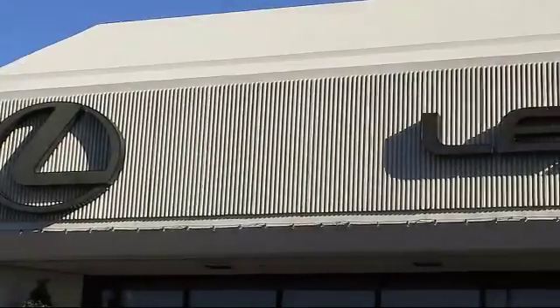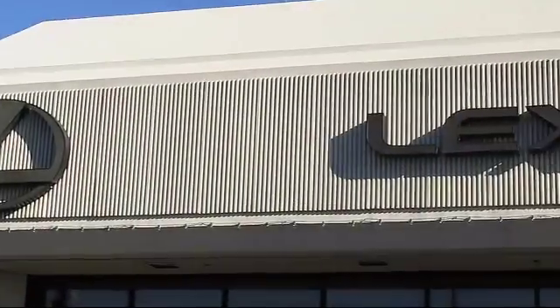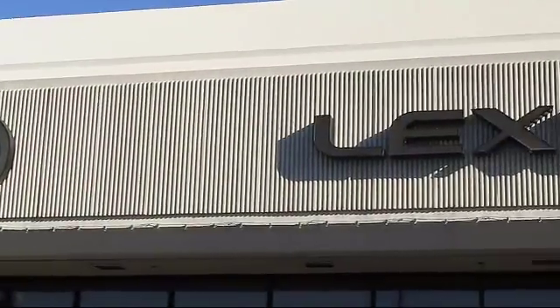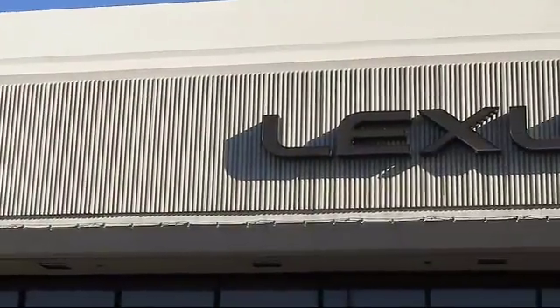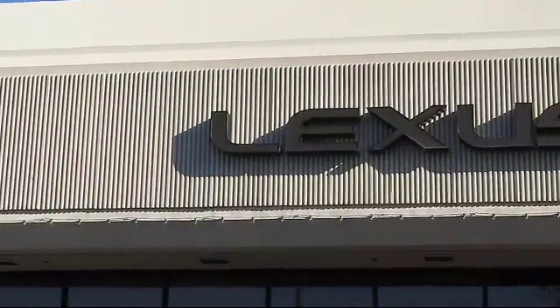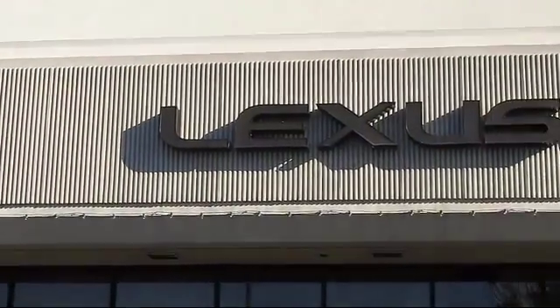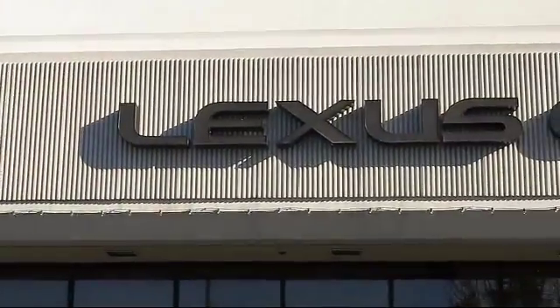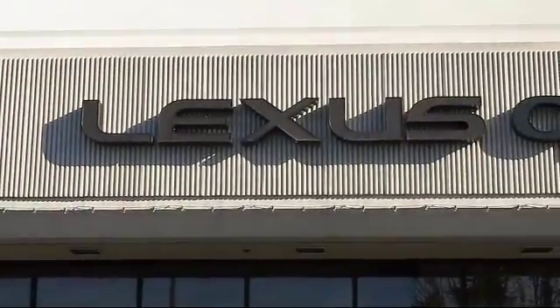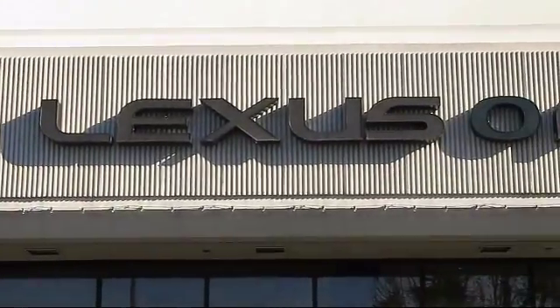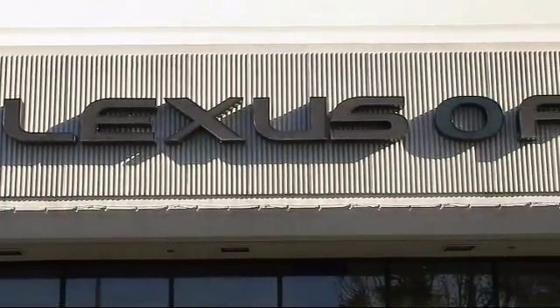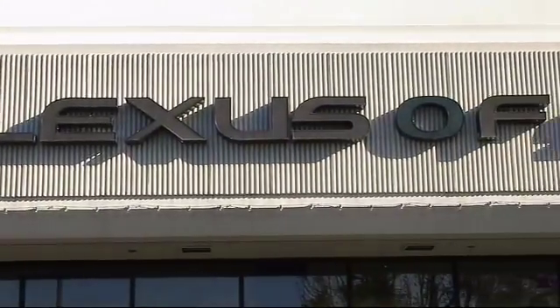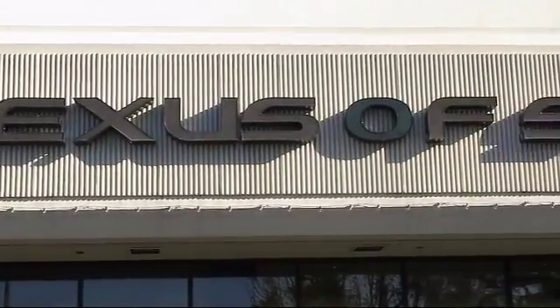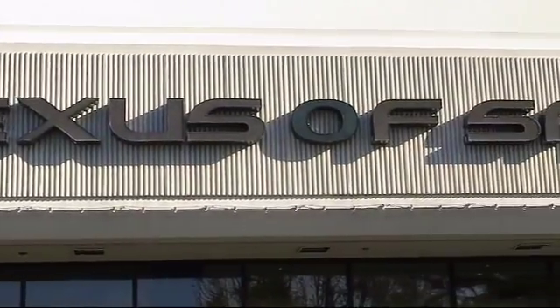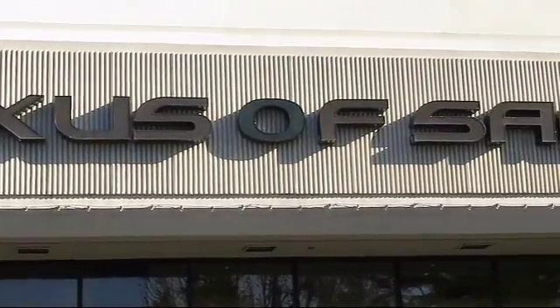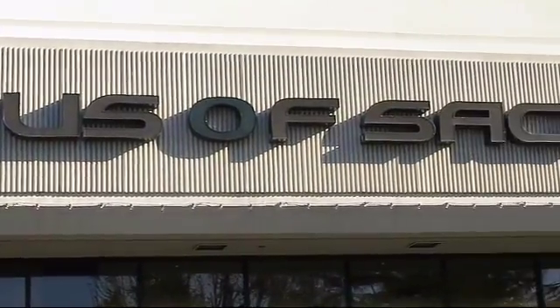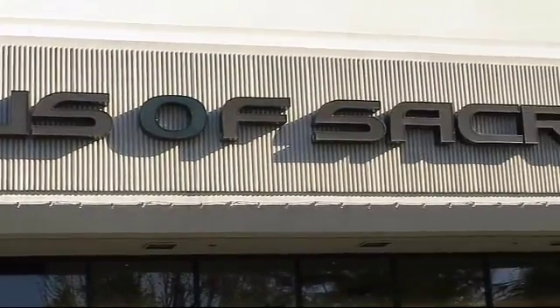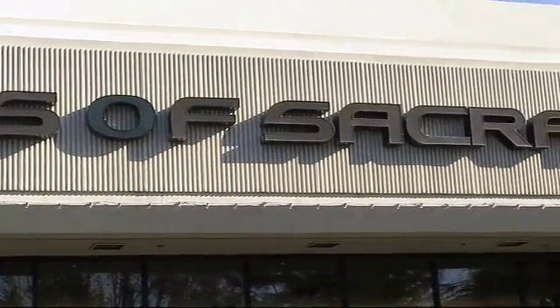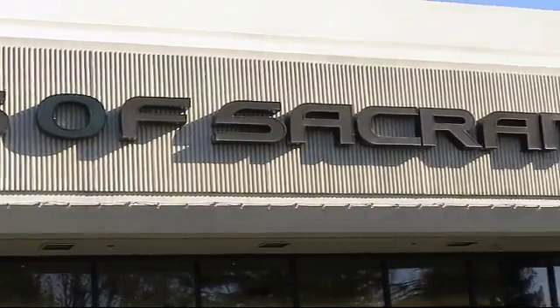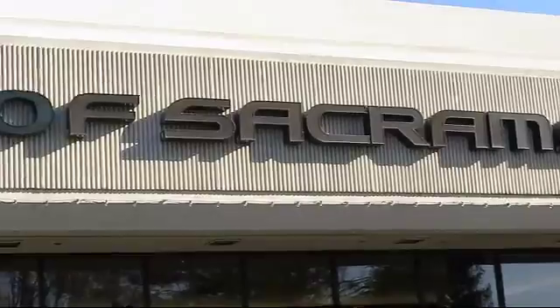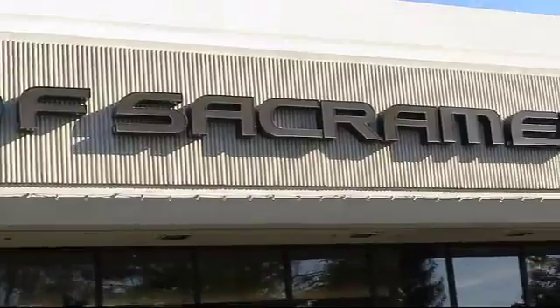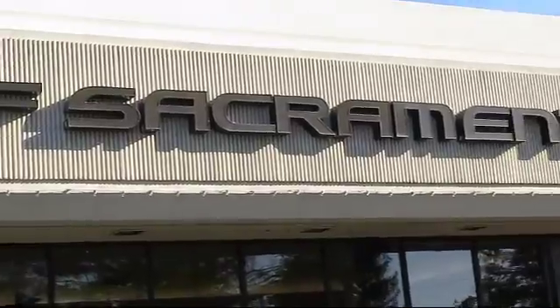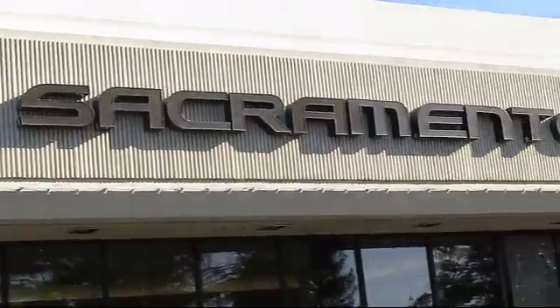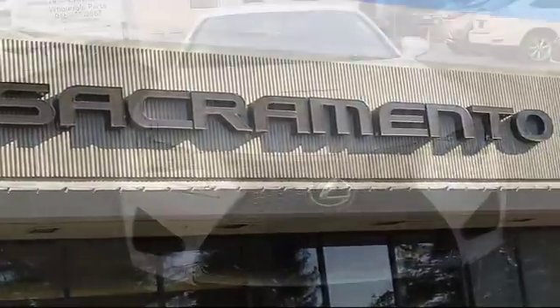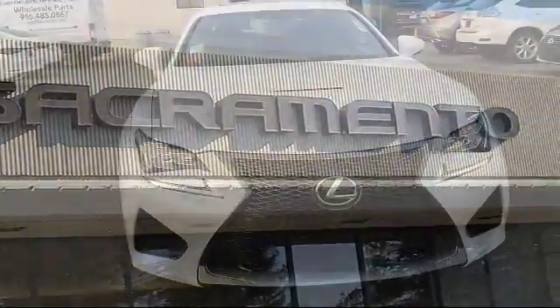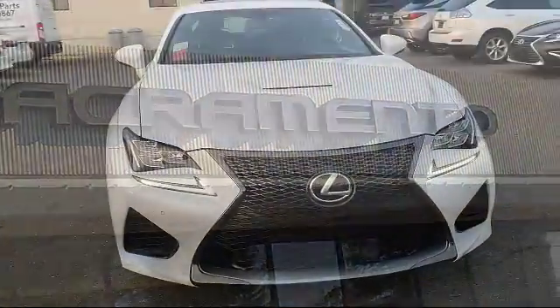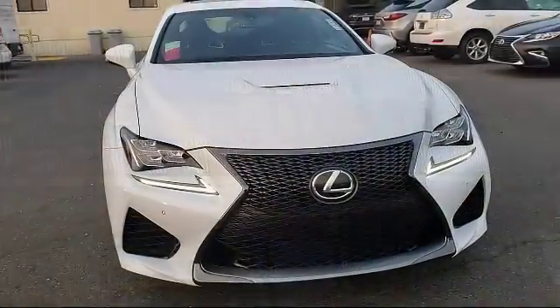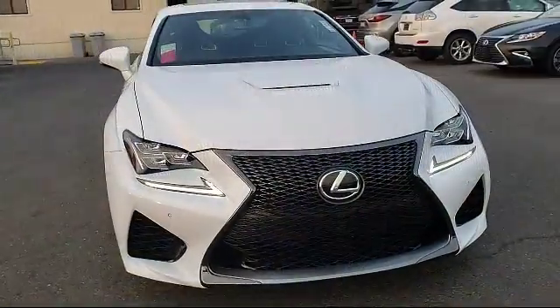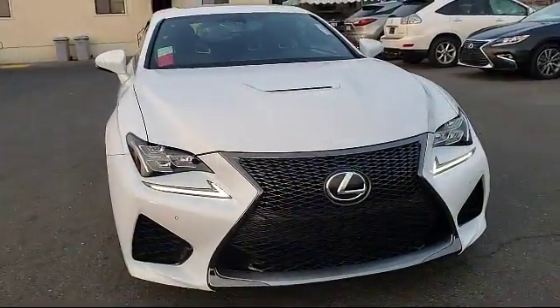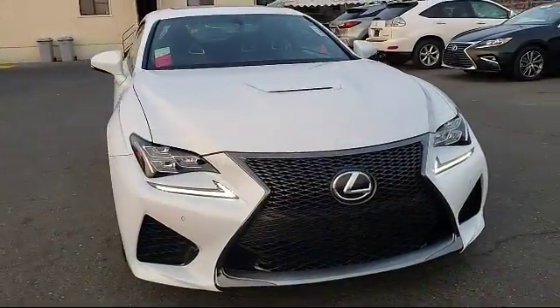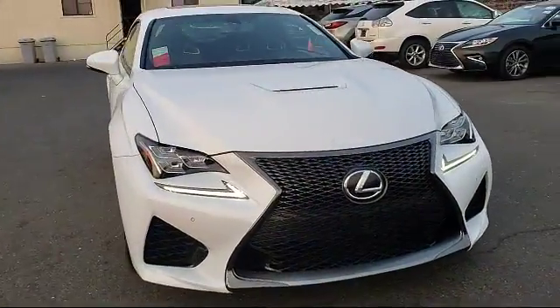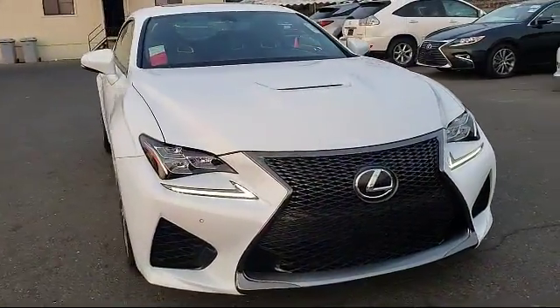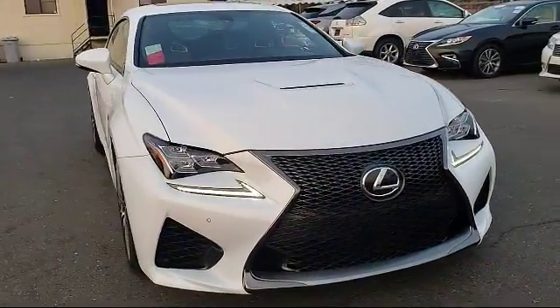Welcome to Lexus of Sacramento, the area's premier Lexus dealer. Here's a look at another one of our pre-owned vehicles from our terrific selection.